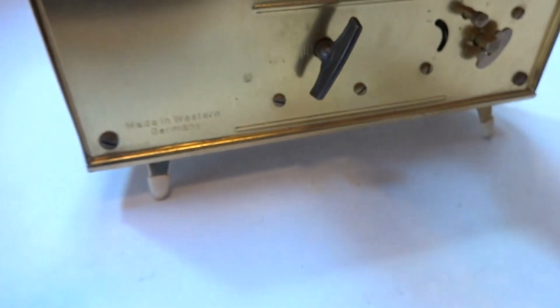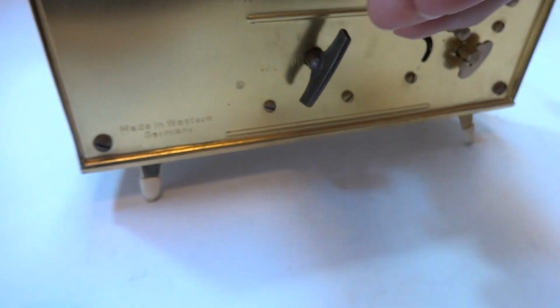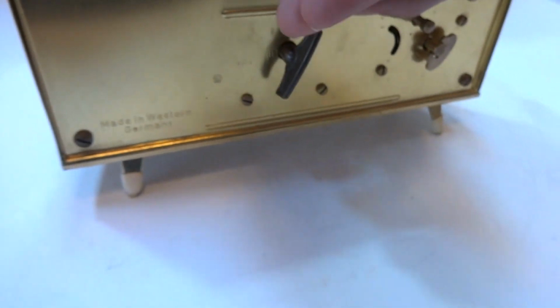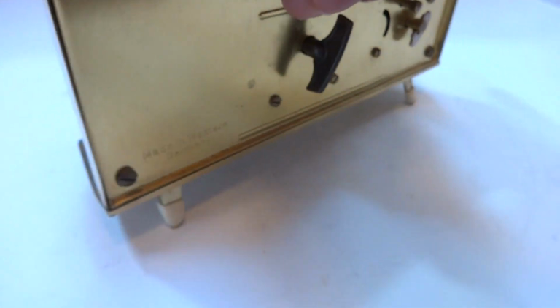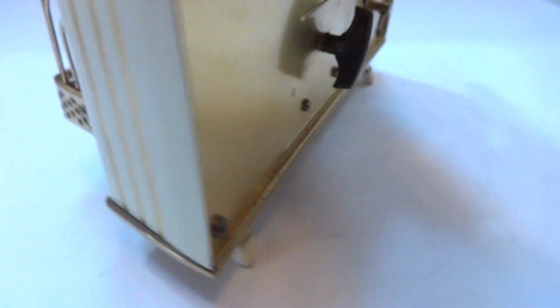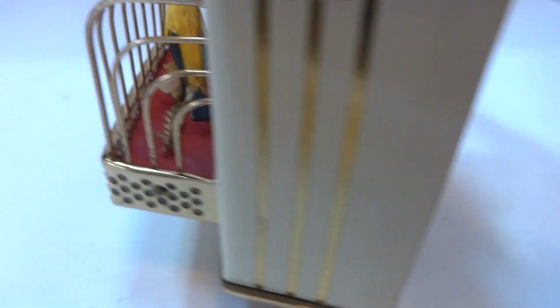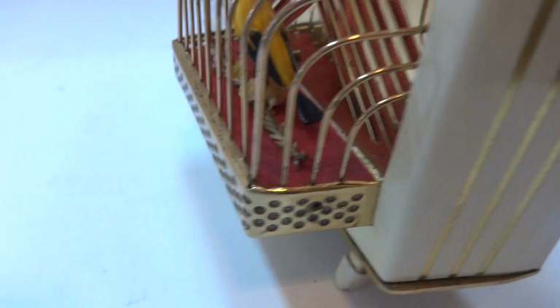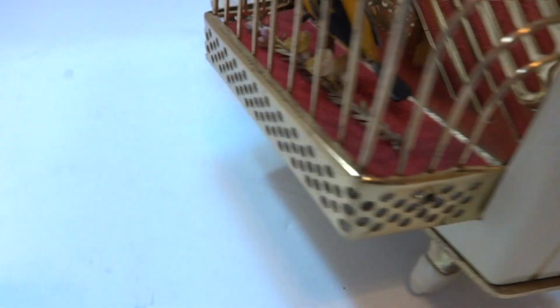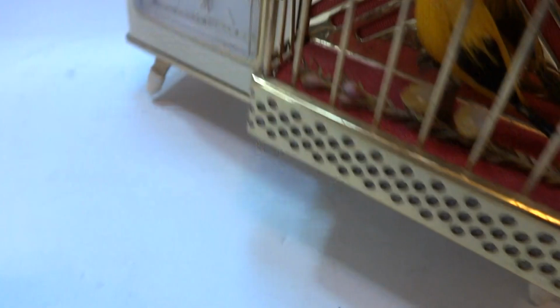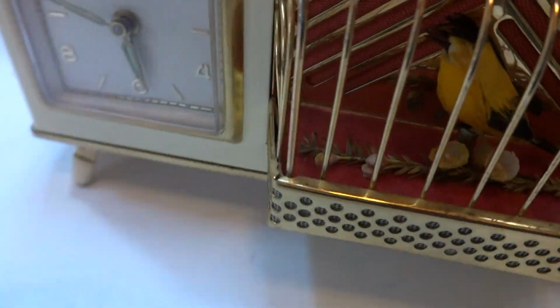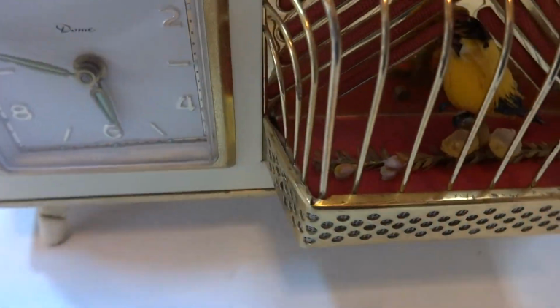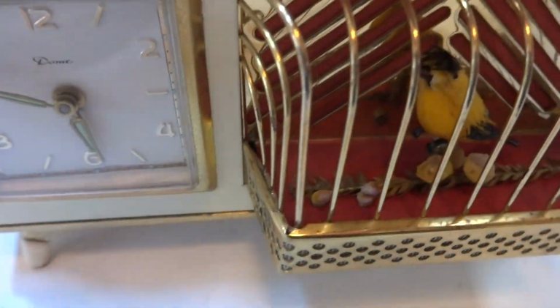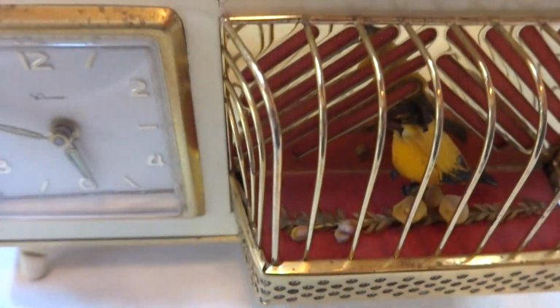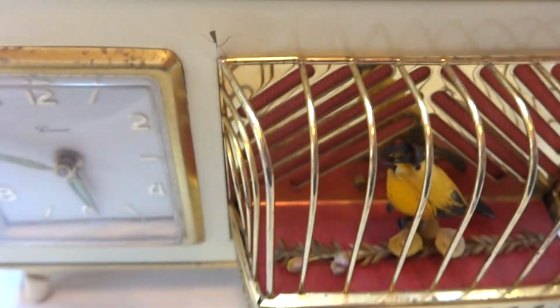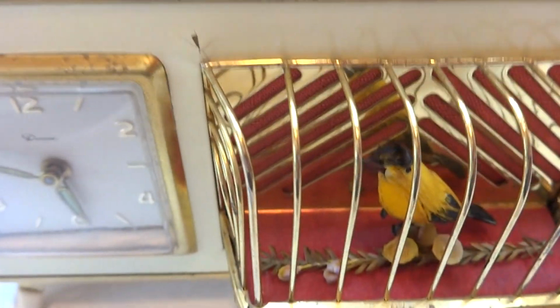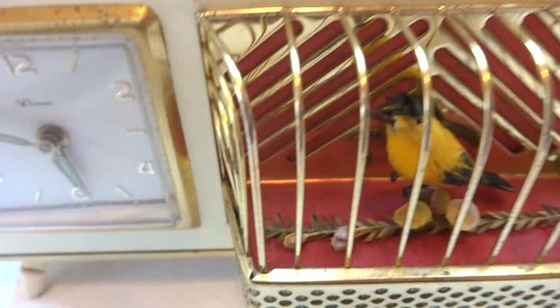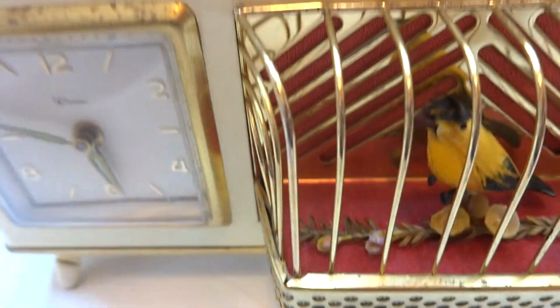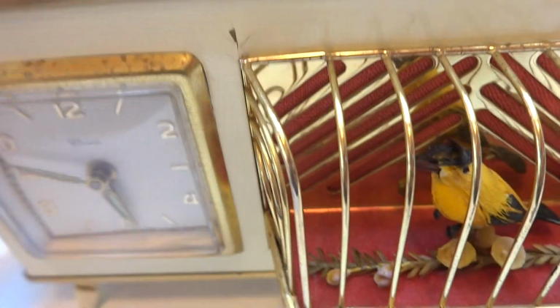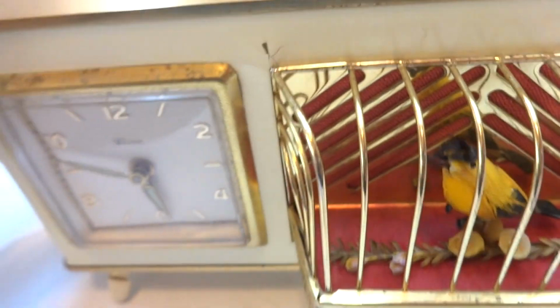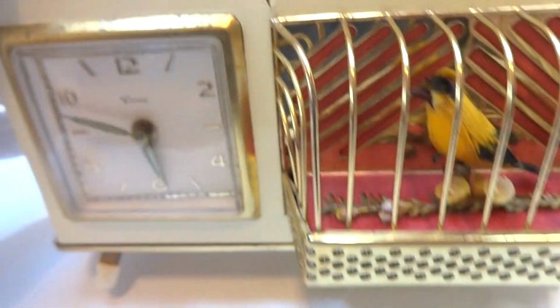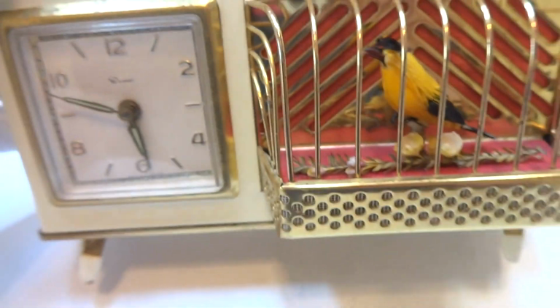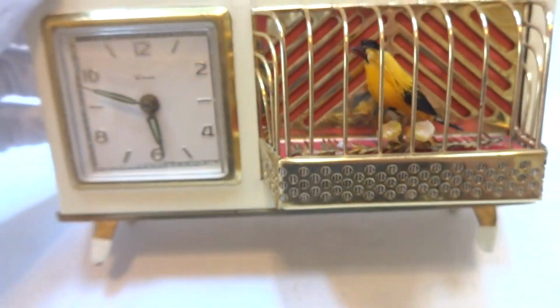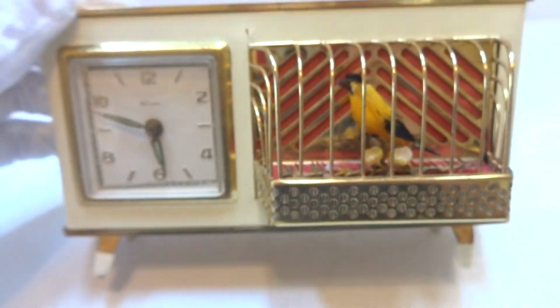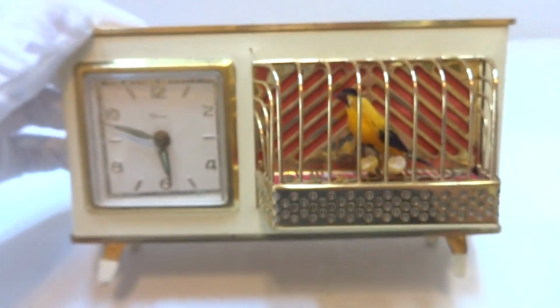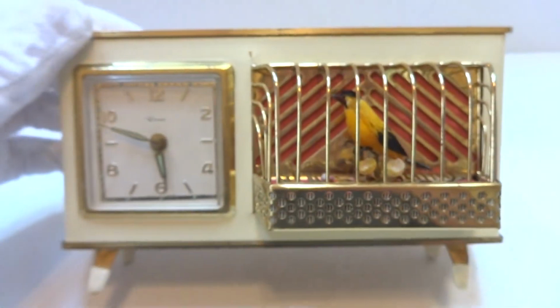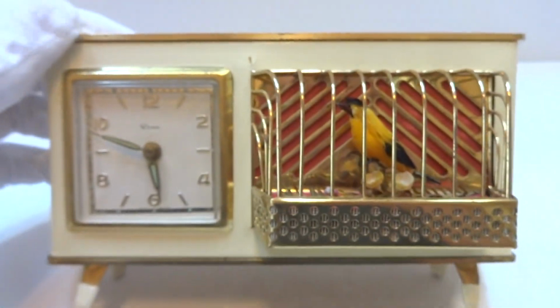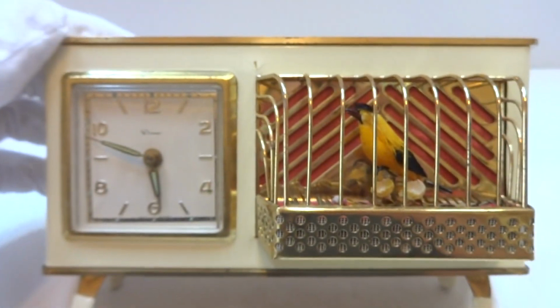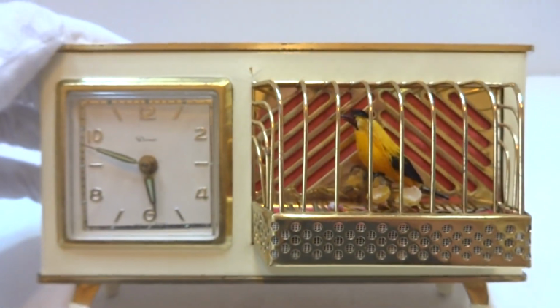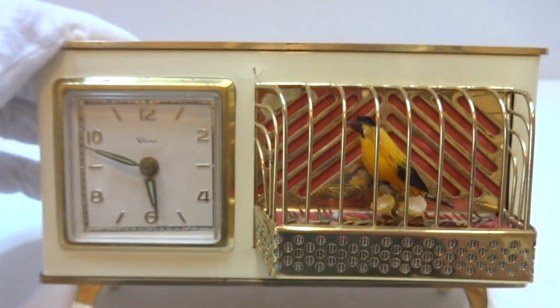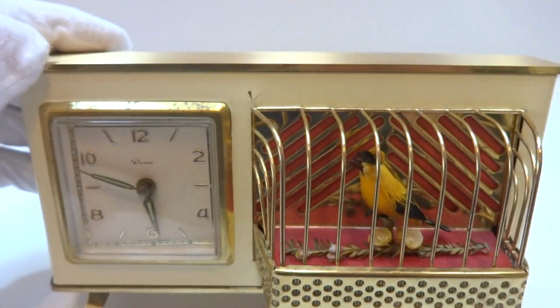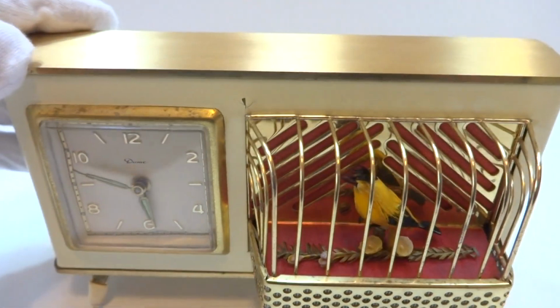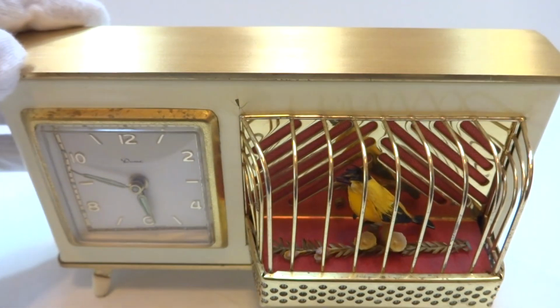So in summary, a vintage singing bird mechanical alarm clock. It's just really cool.